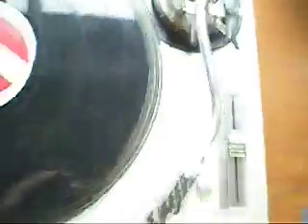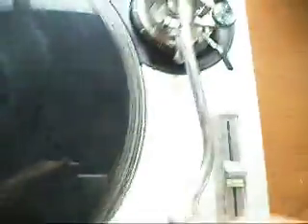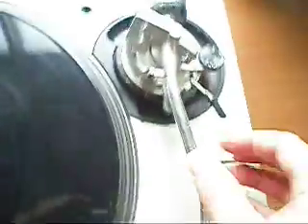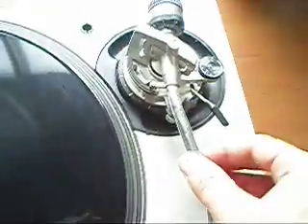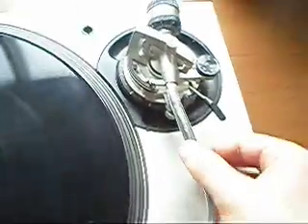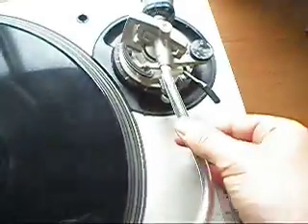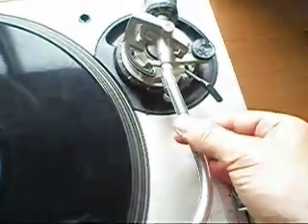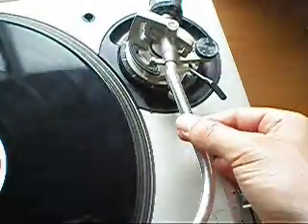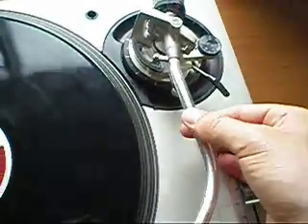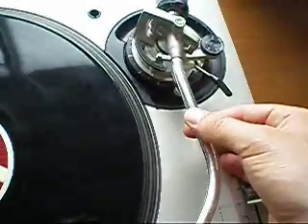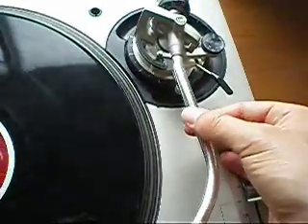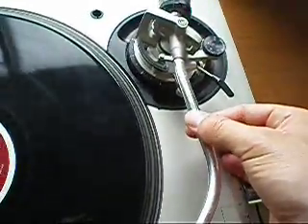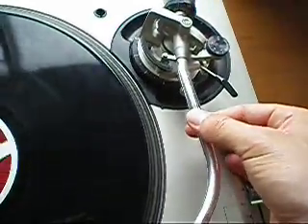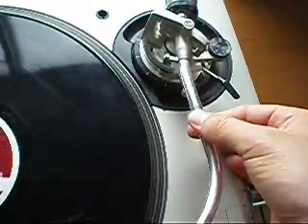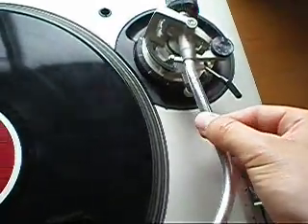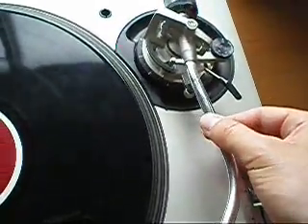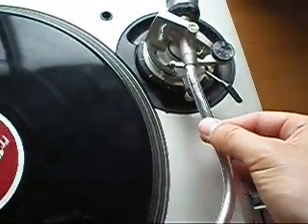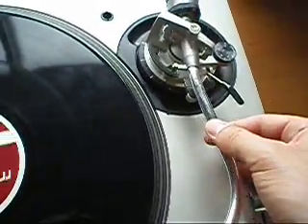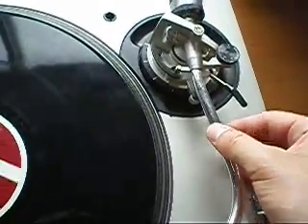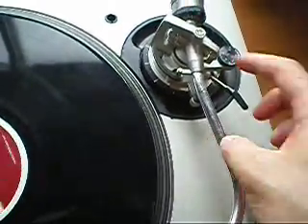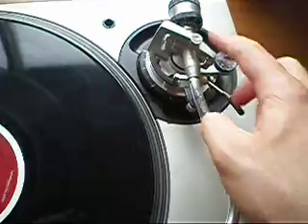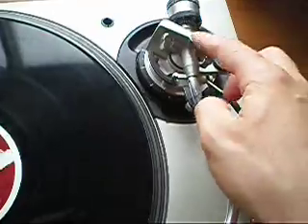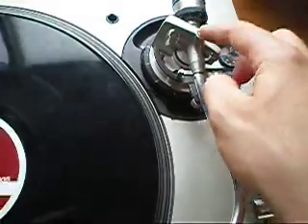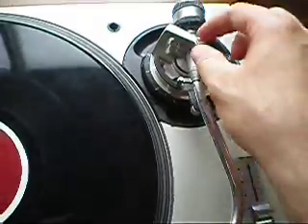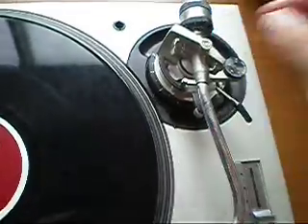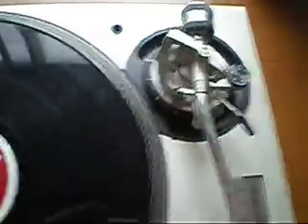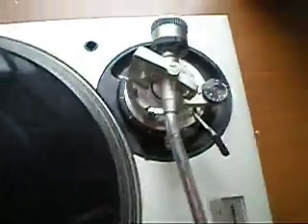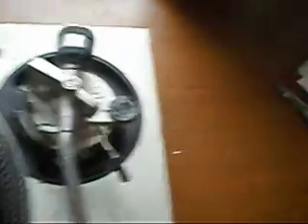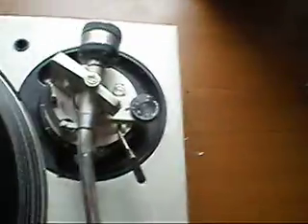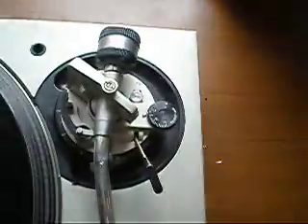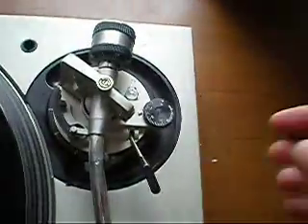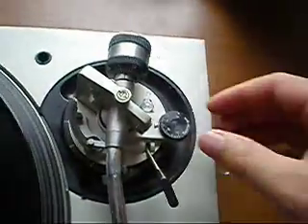There's no give in the tonearm when I rub my finger and thumb against it. It shows that the bearings and the screws are in good condition.